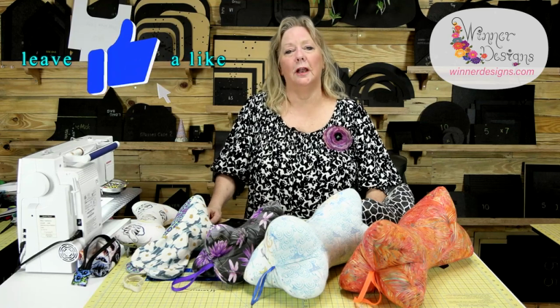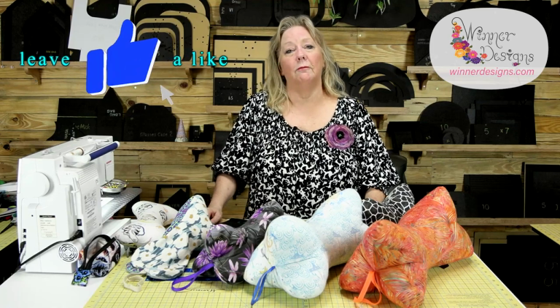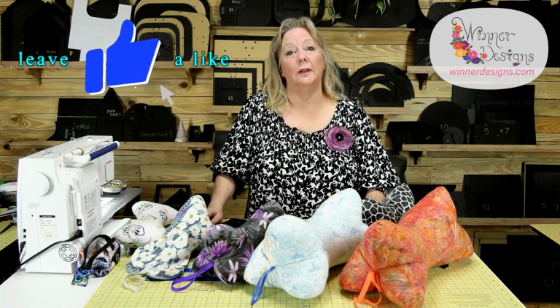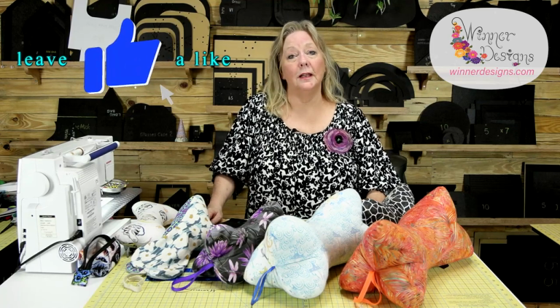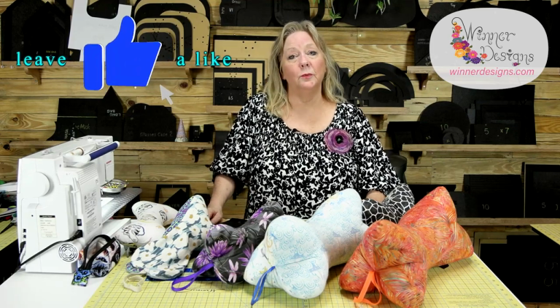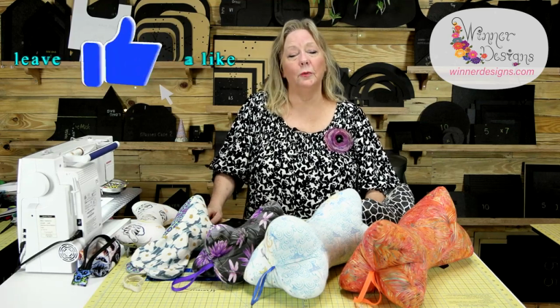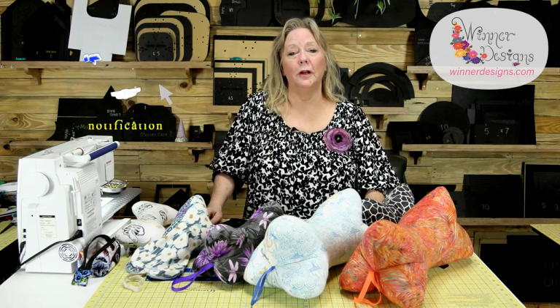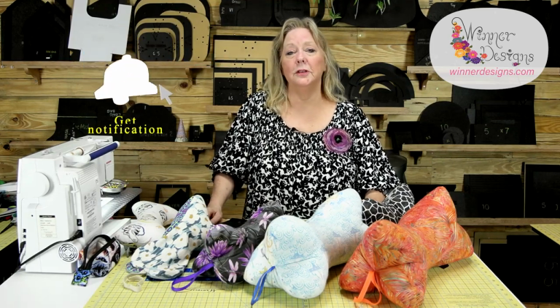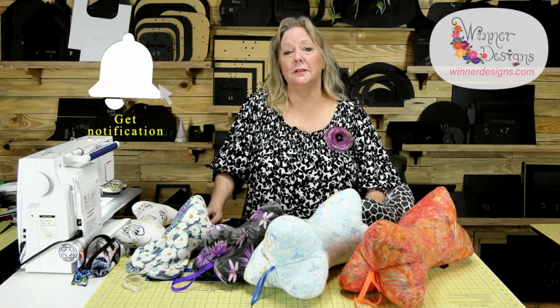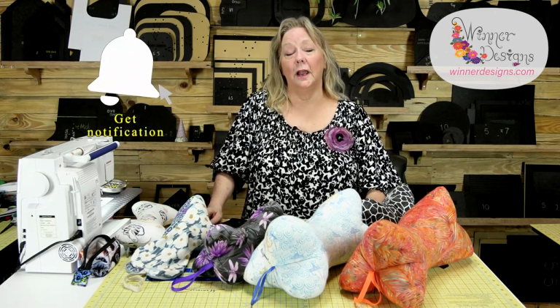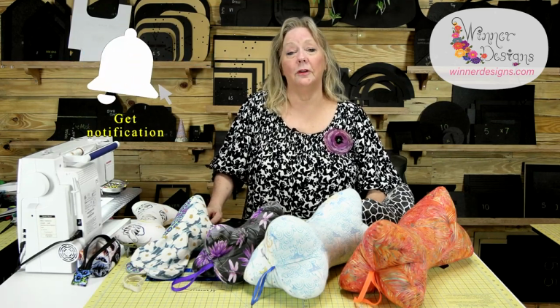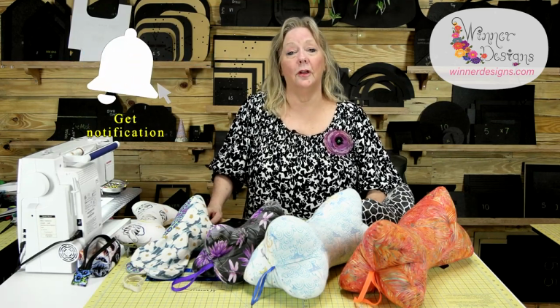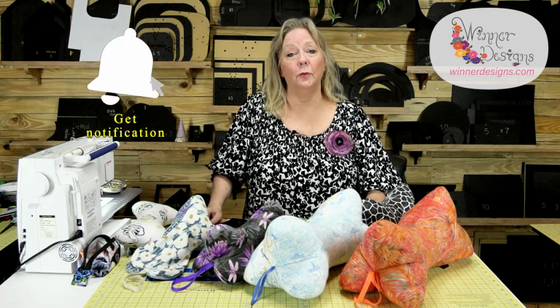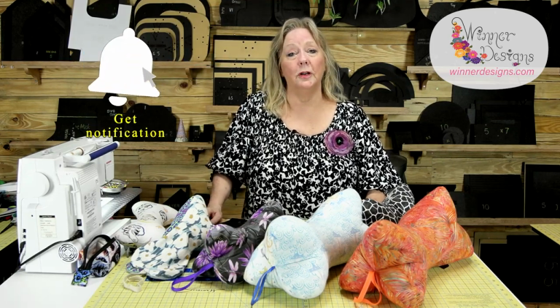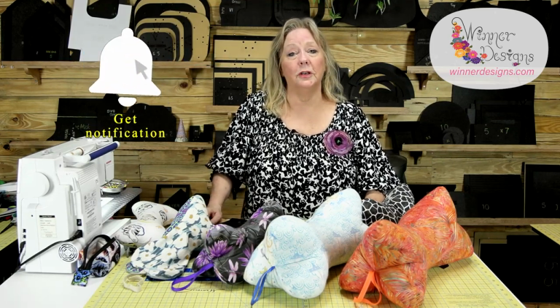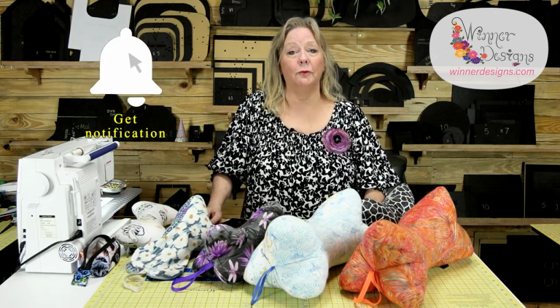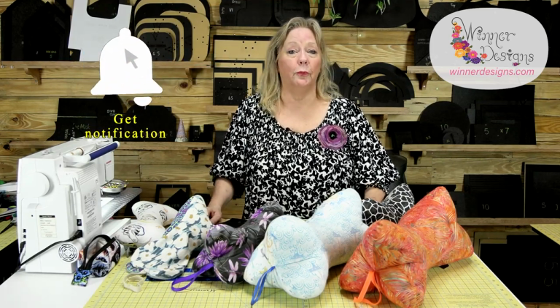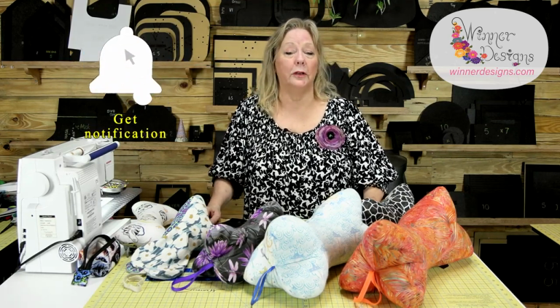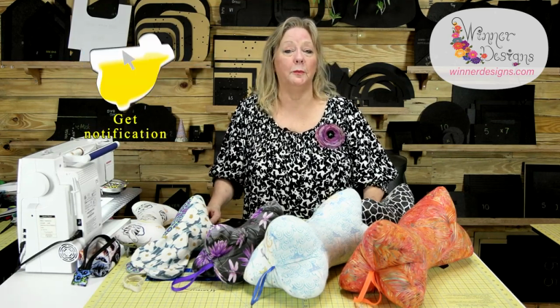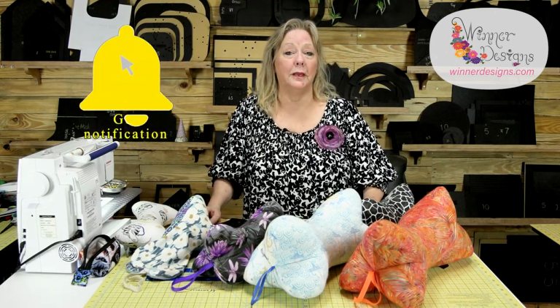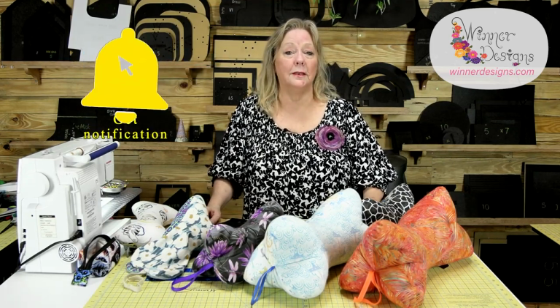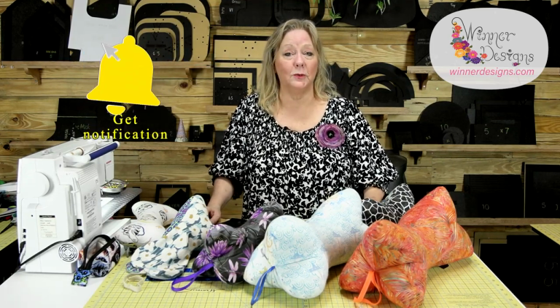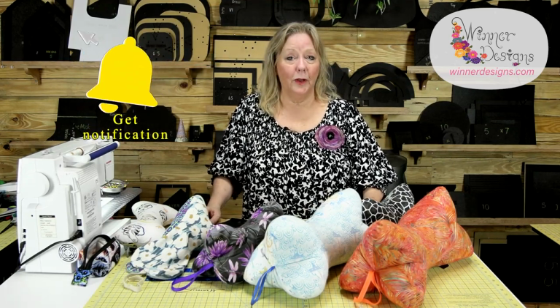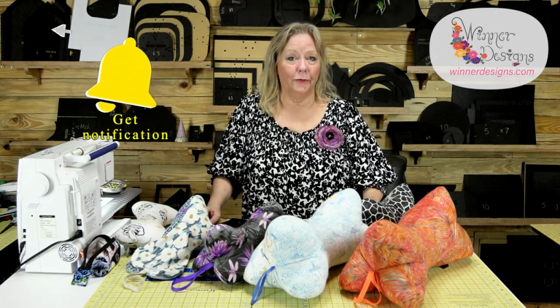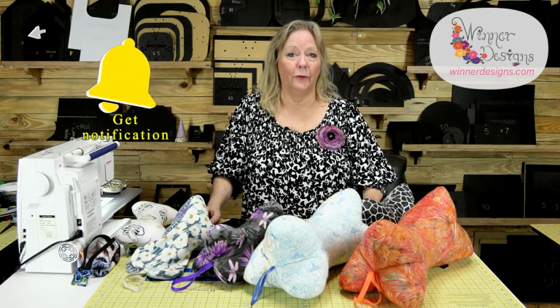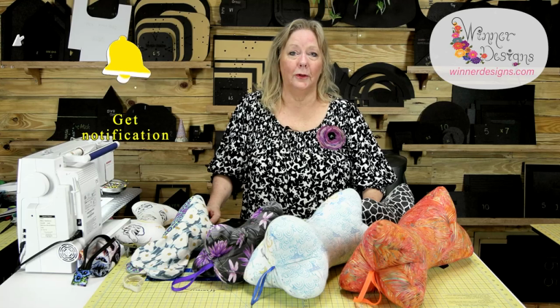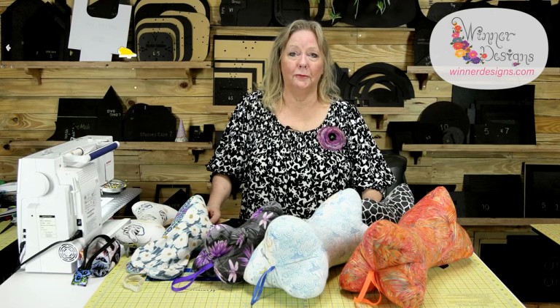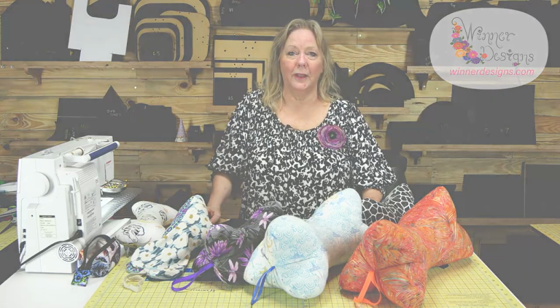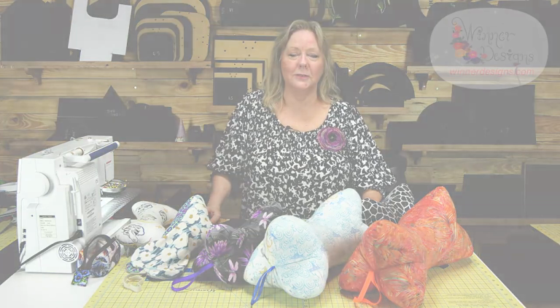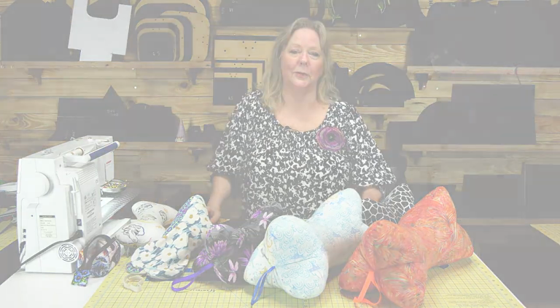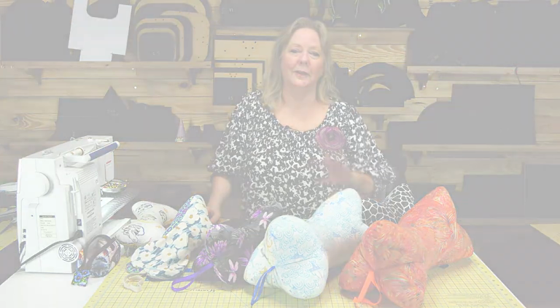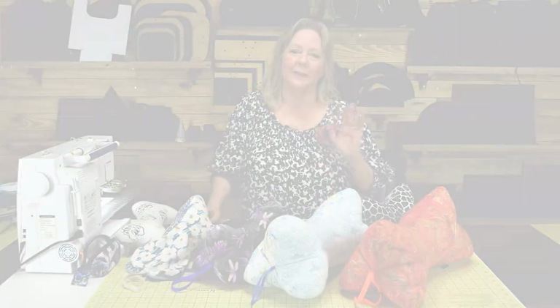Thanks for watching. I have lots more projects and another project from Brenda Mays as well, so look for that too. Thanks.